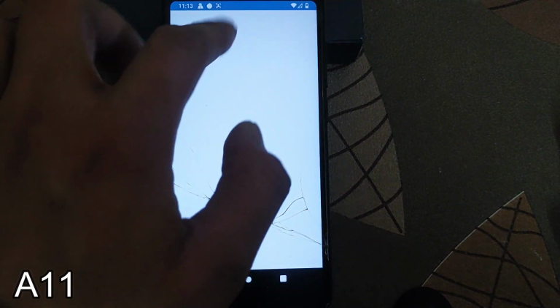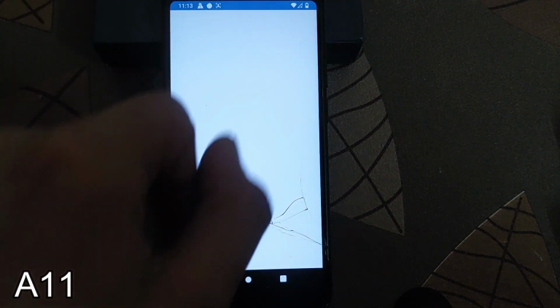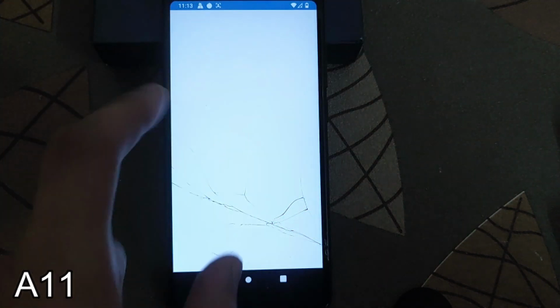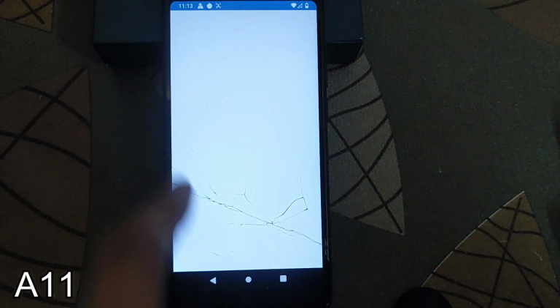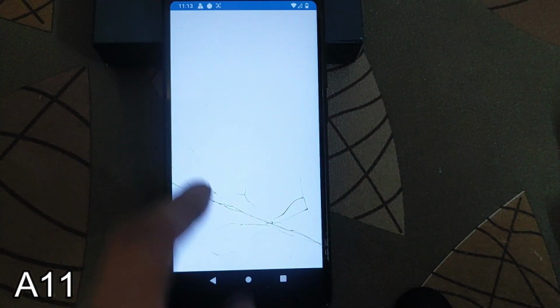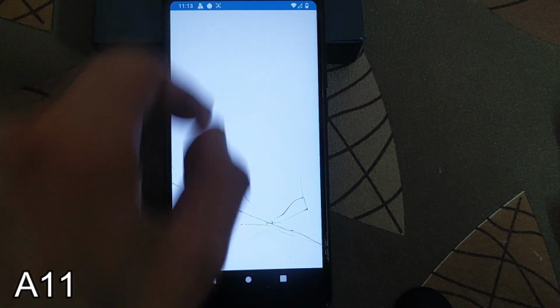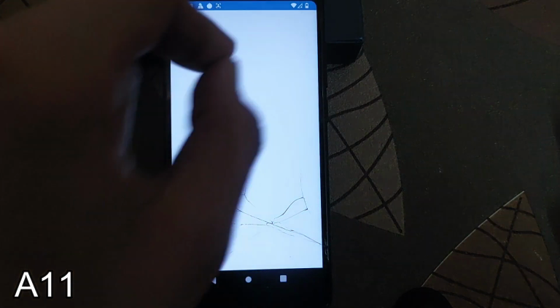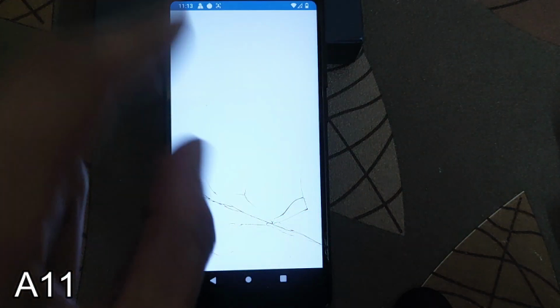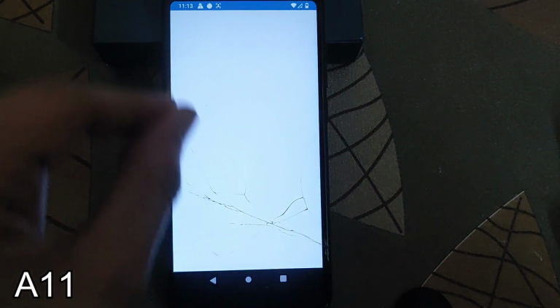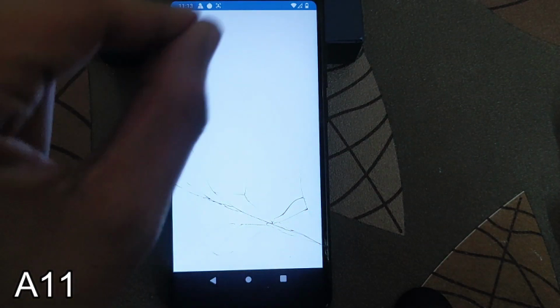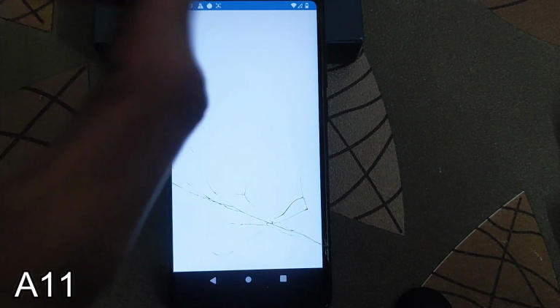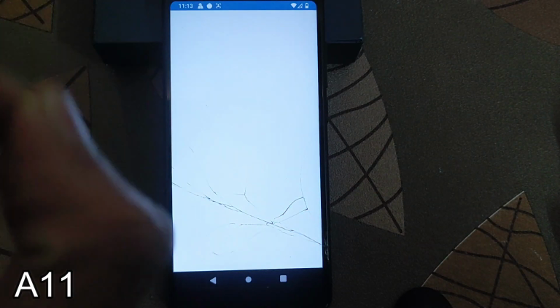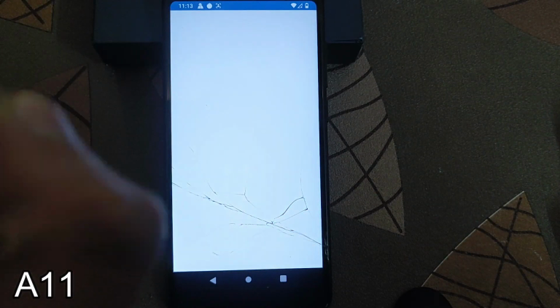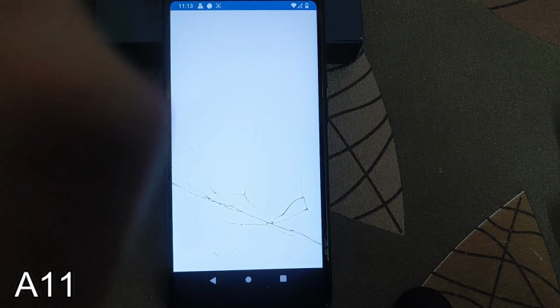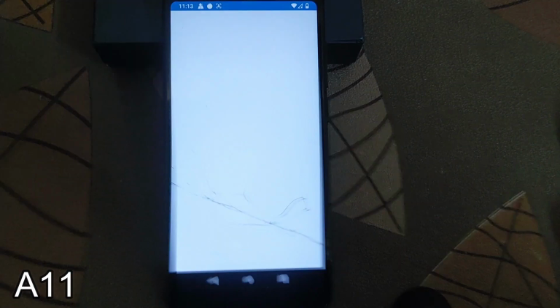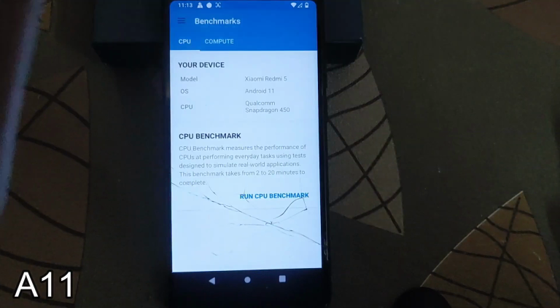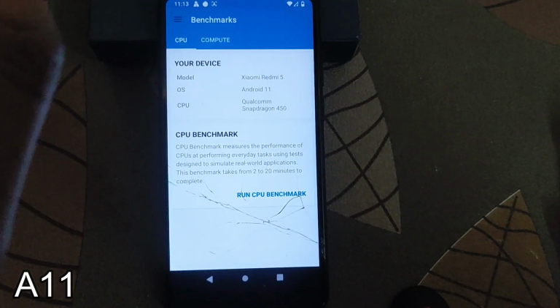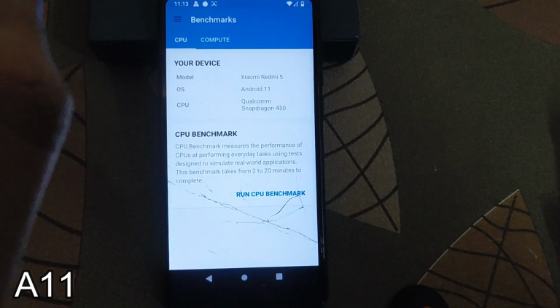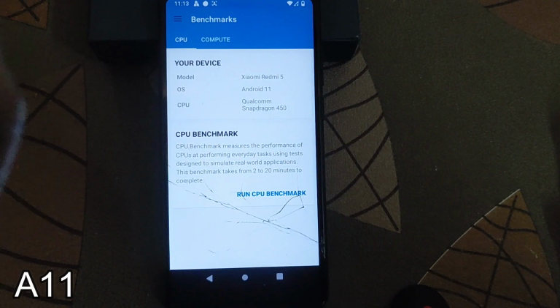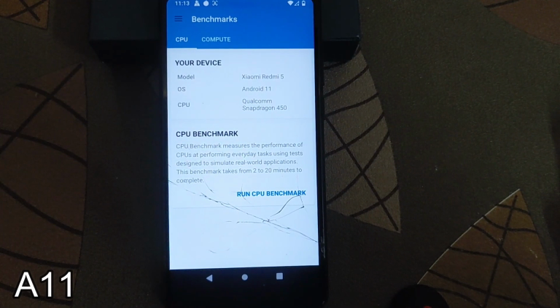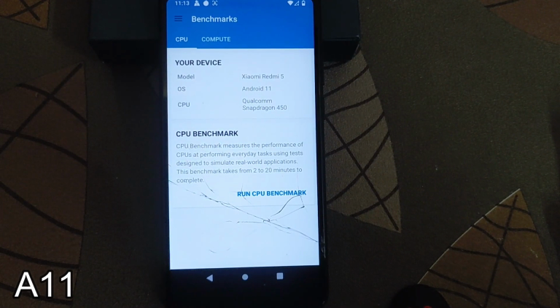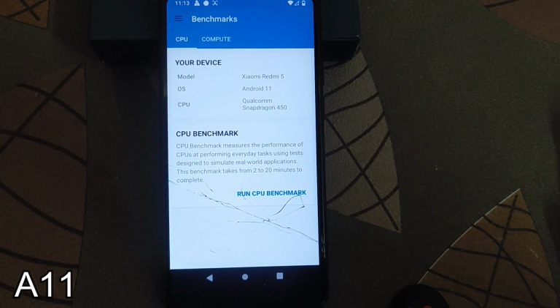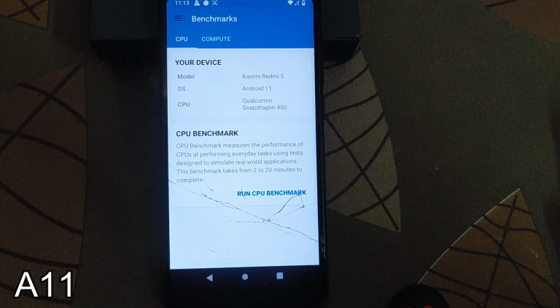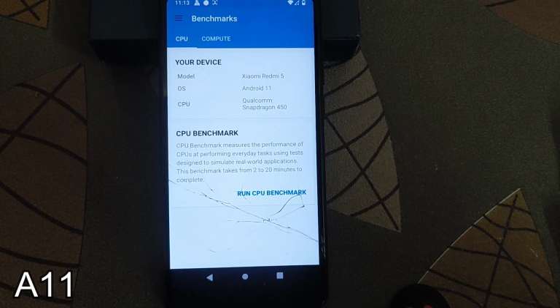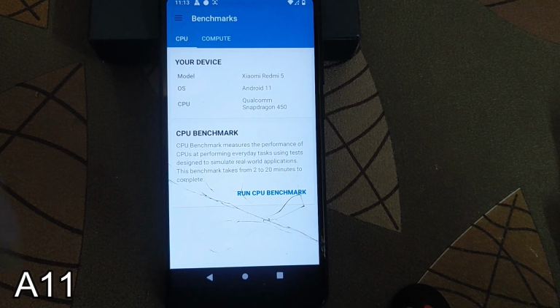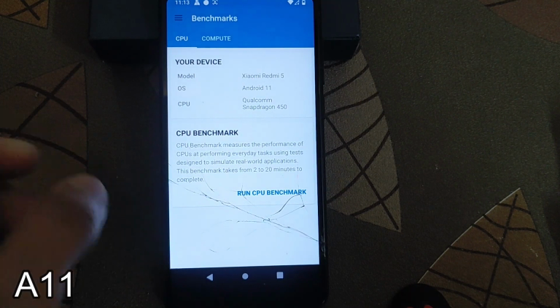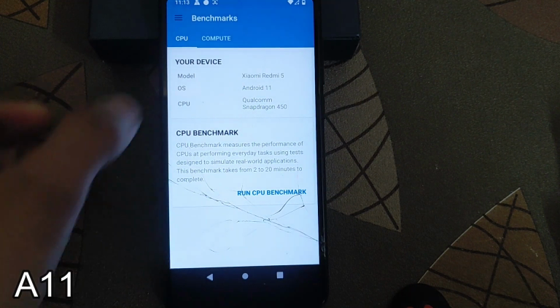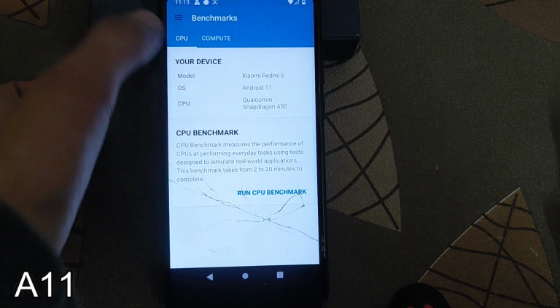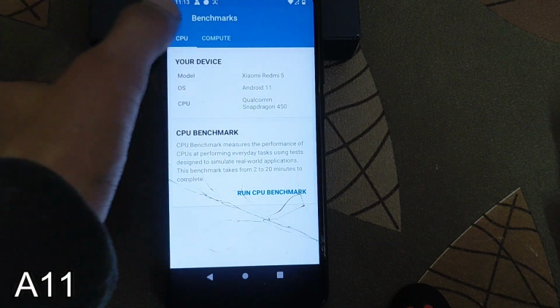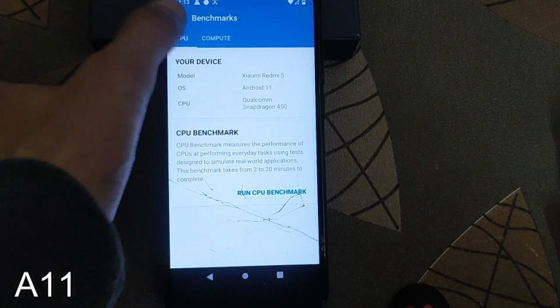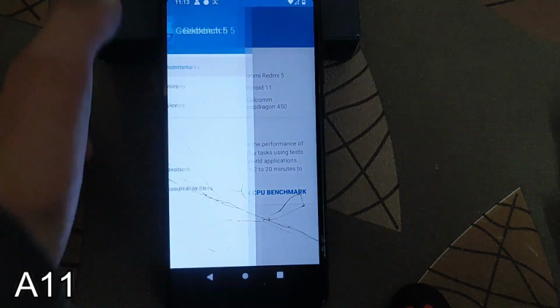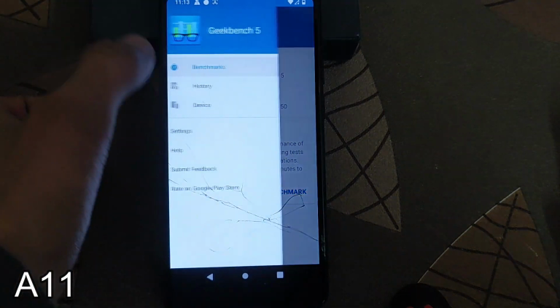Let's check the Geekbench benchmark — Geekbench is also not working in this ROM; in this build it is also not working.